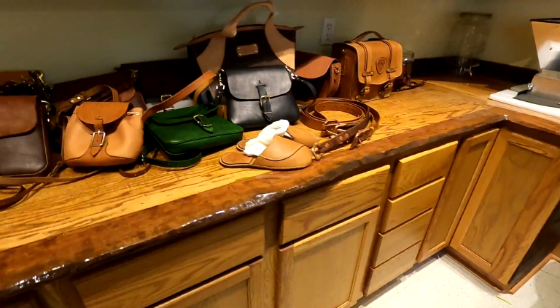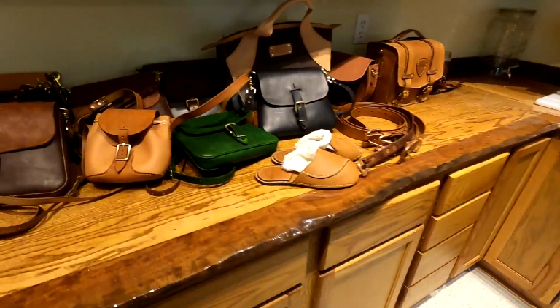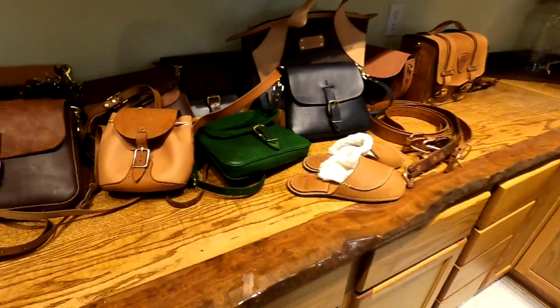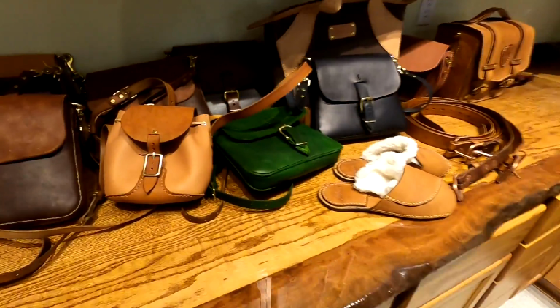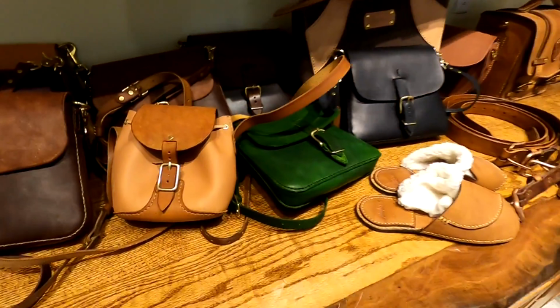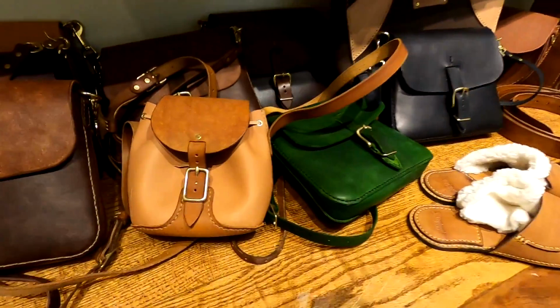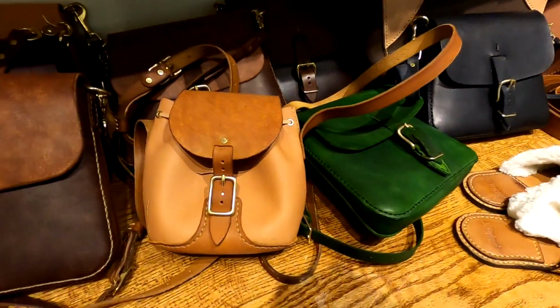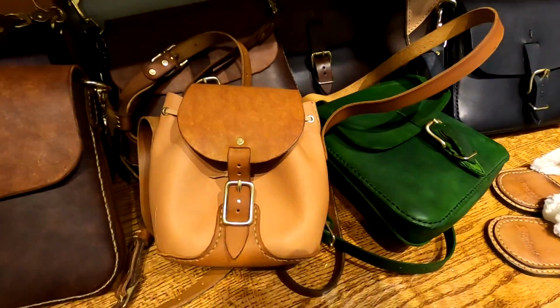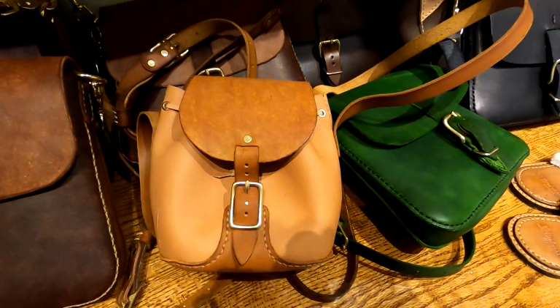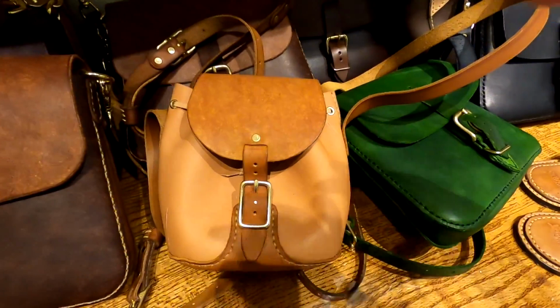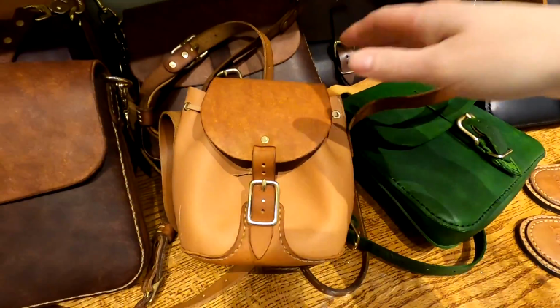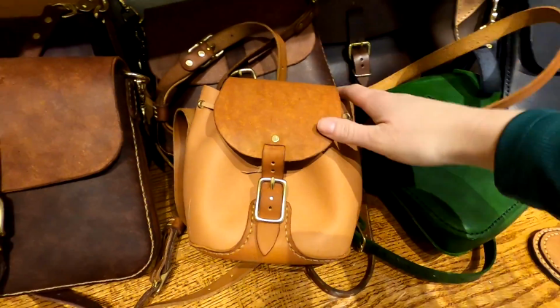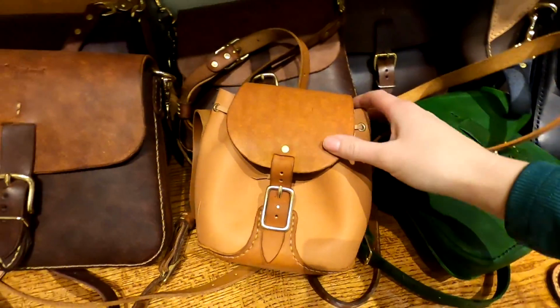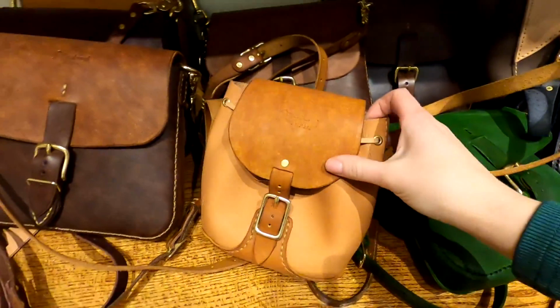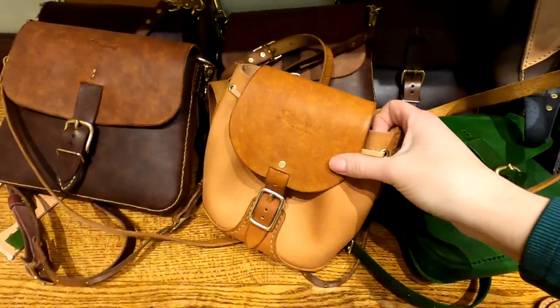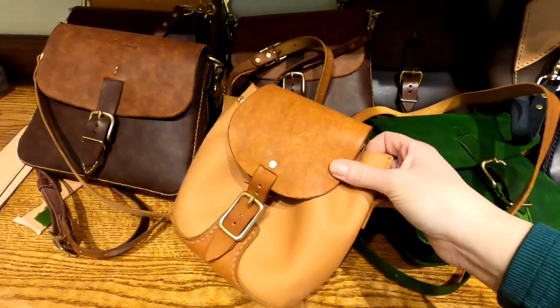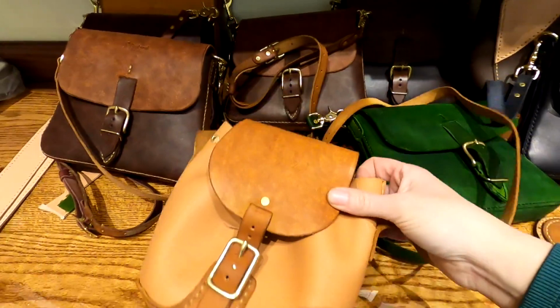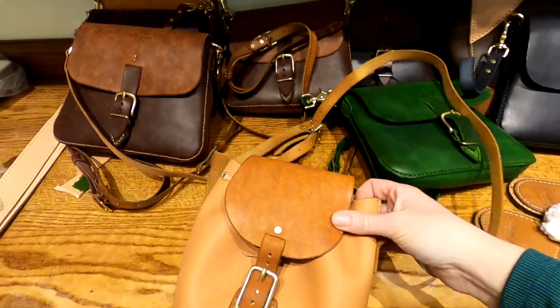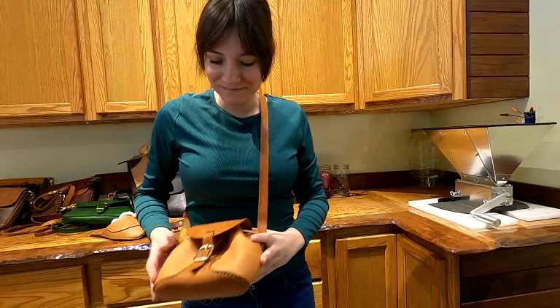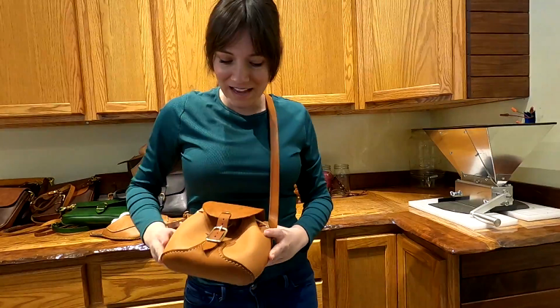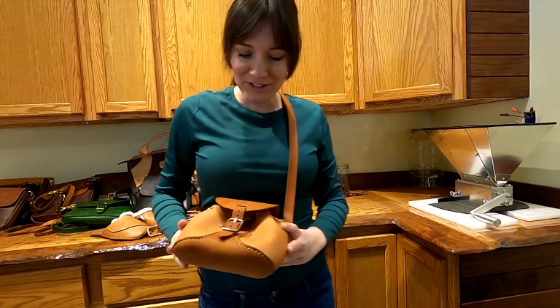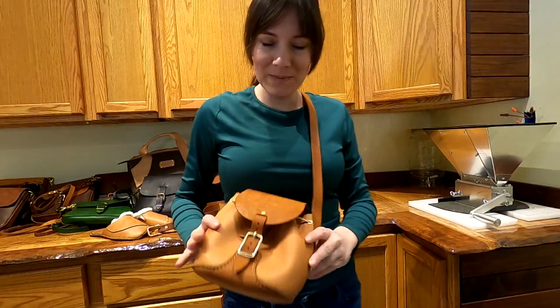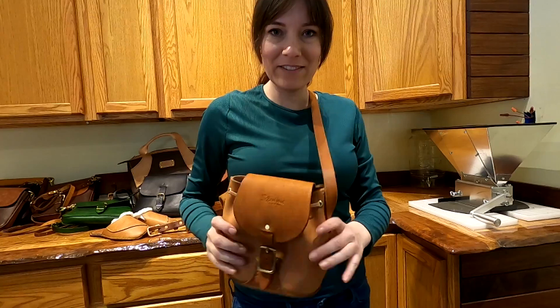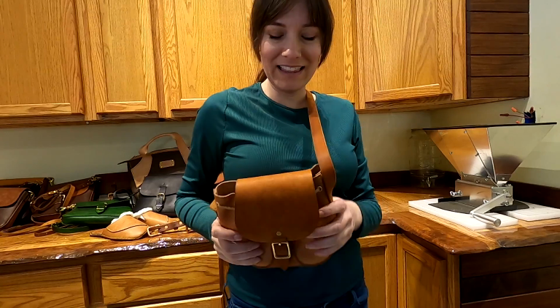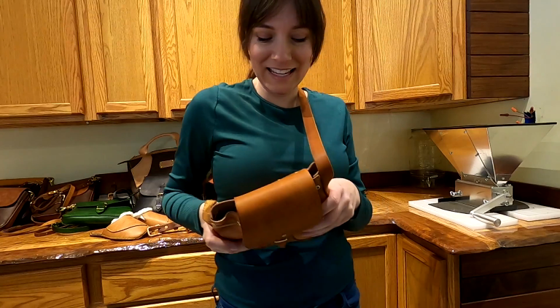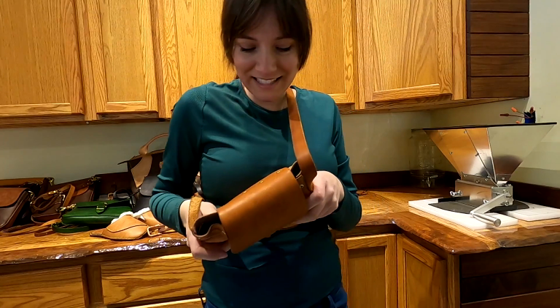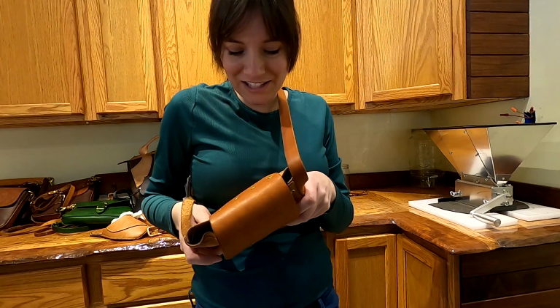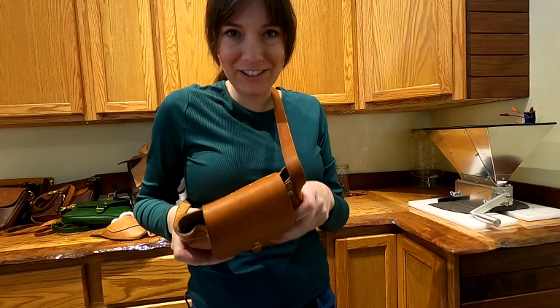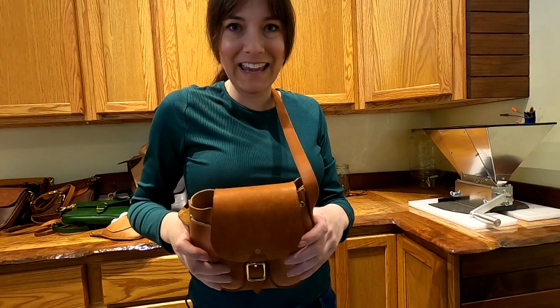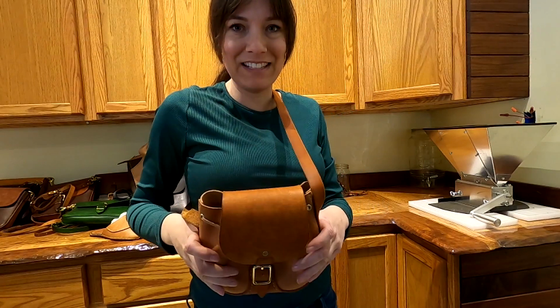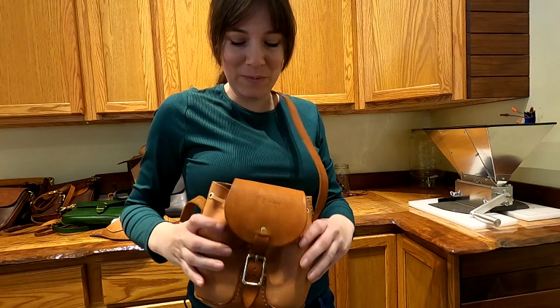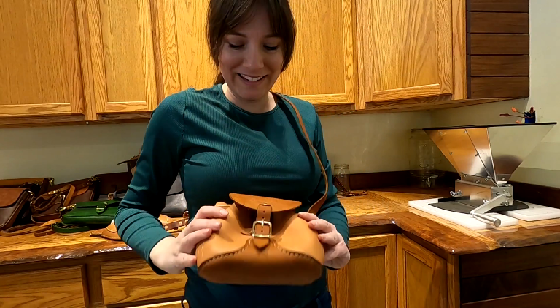Dad finished that purse he was working on in the last video. I told him I really like it, so he gave it to me.